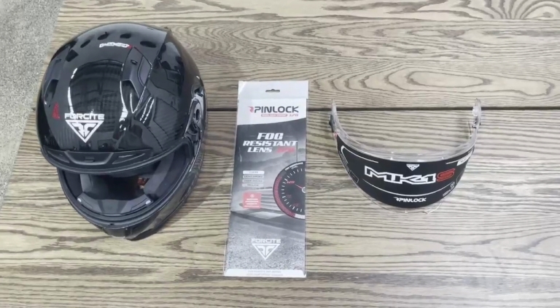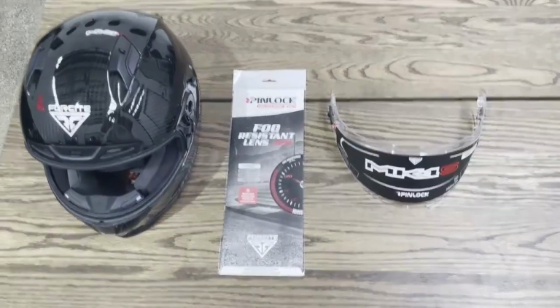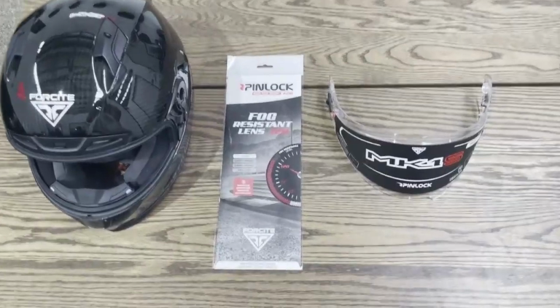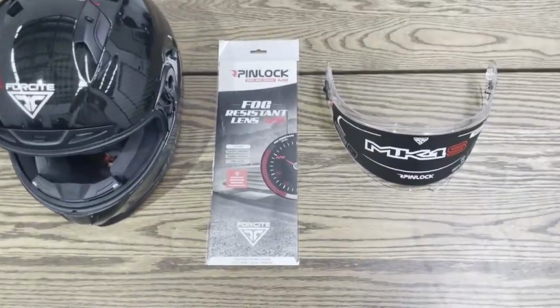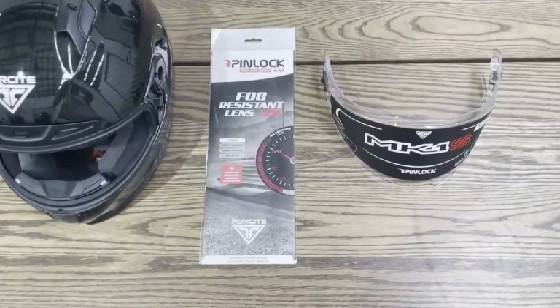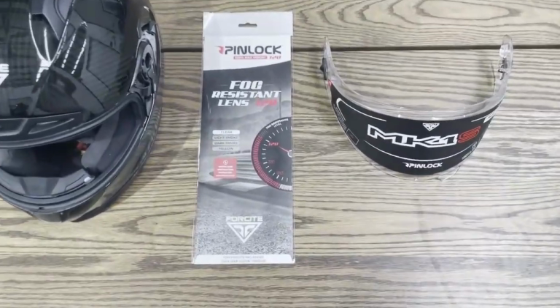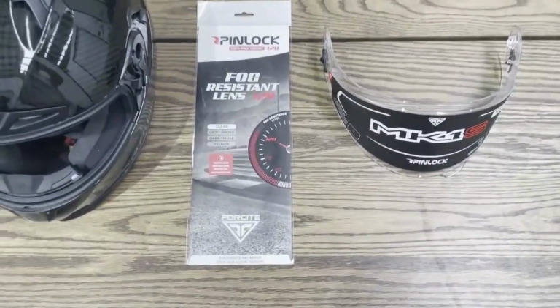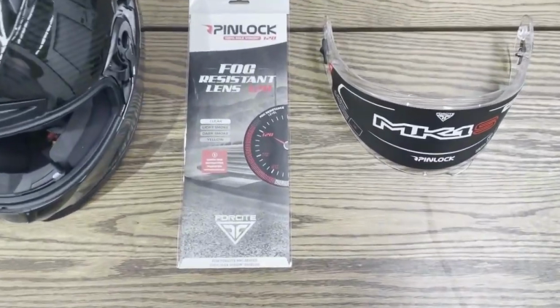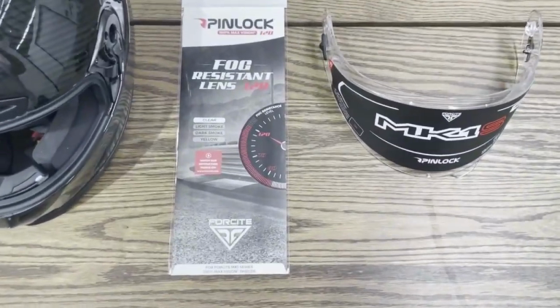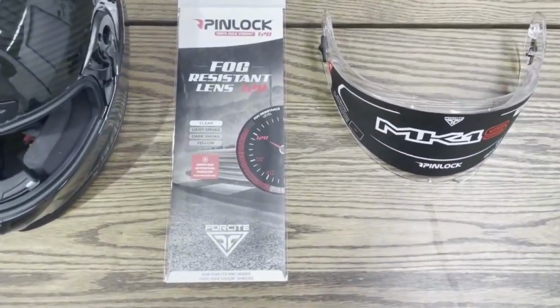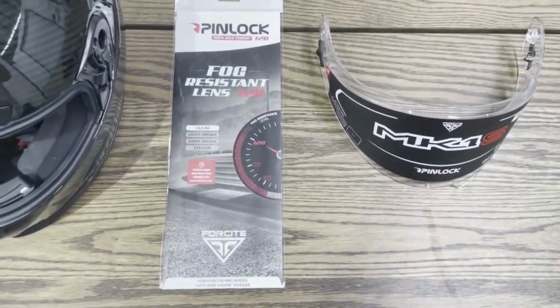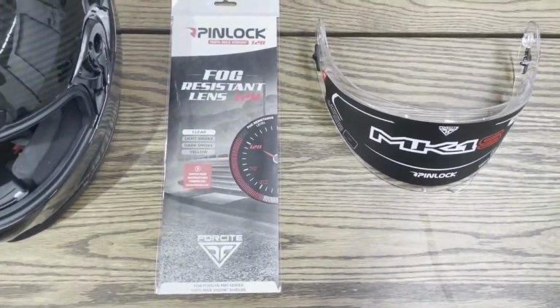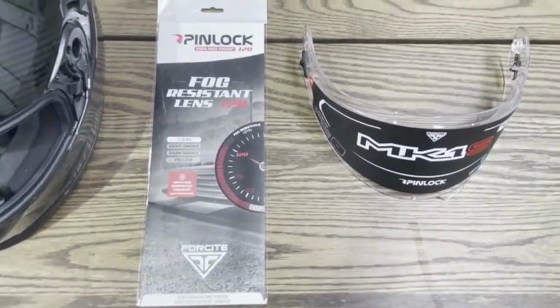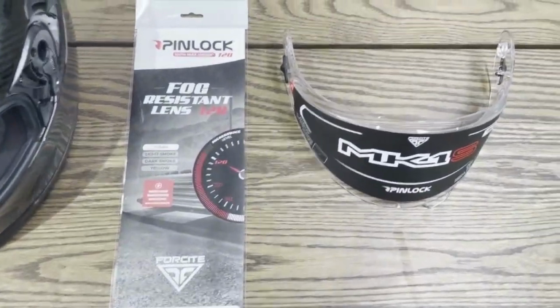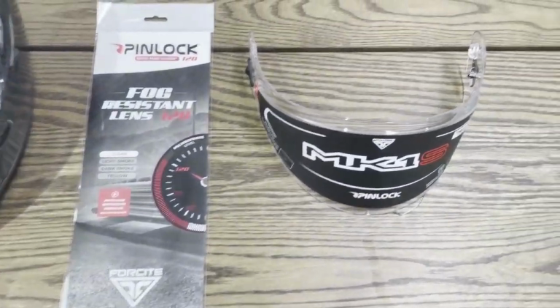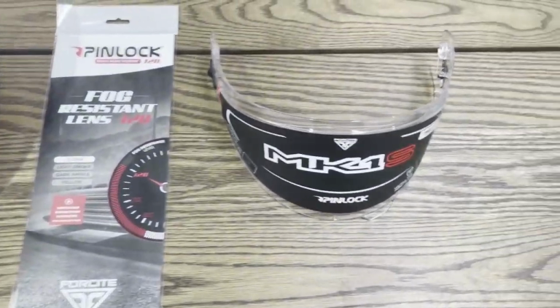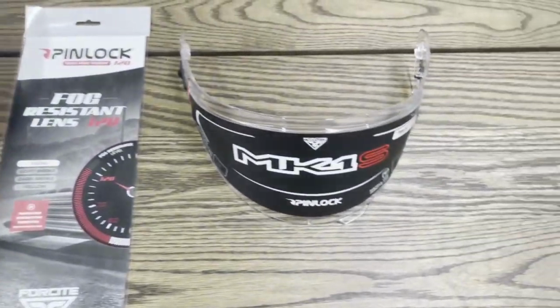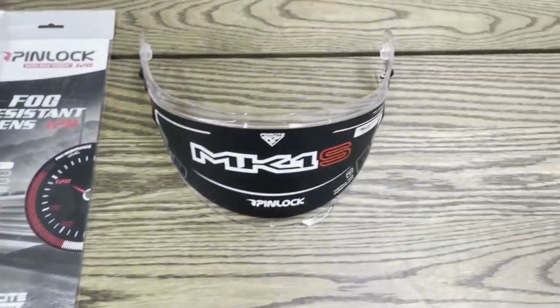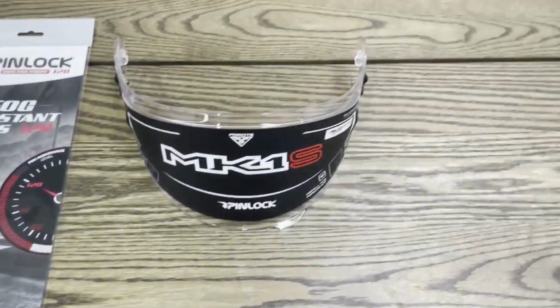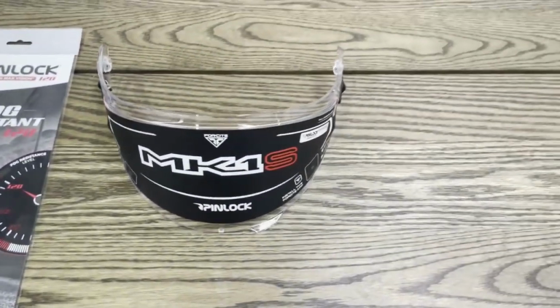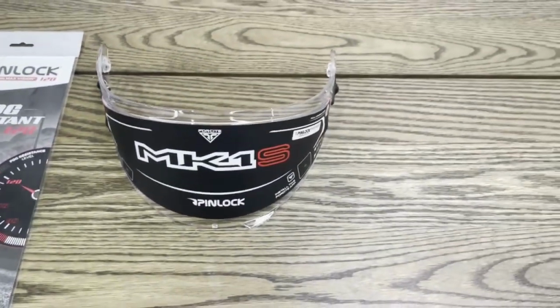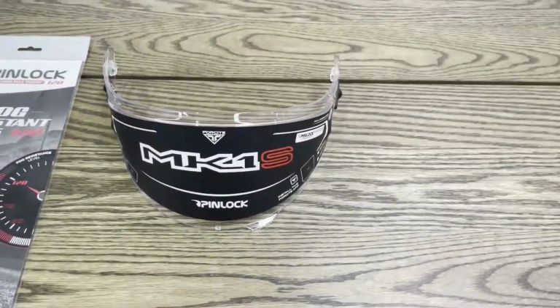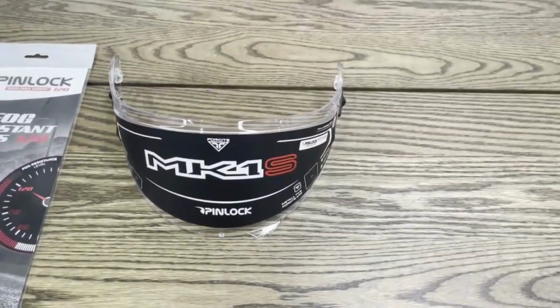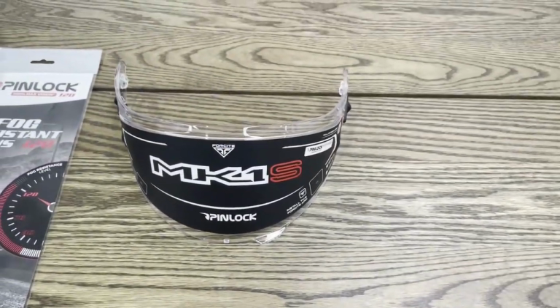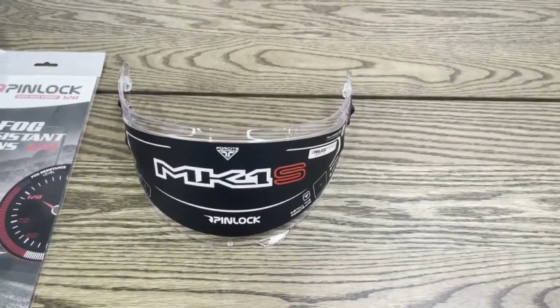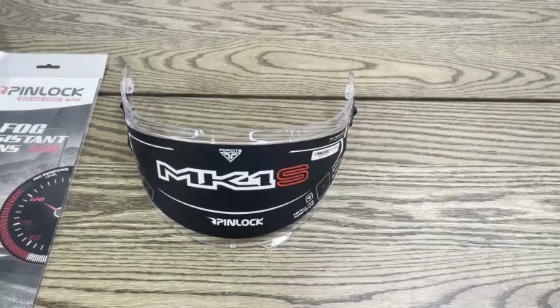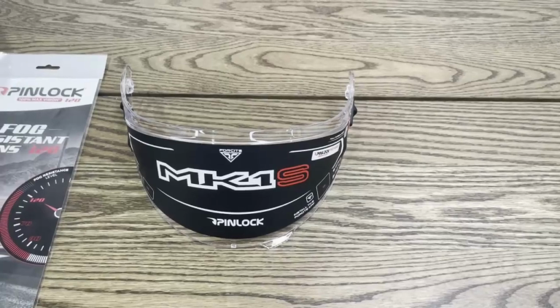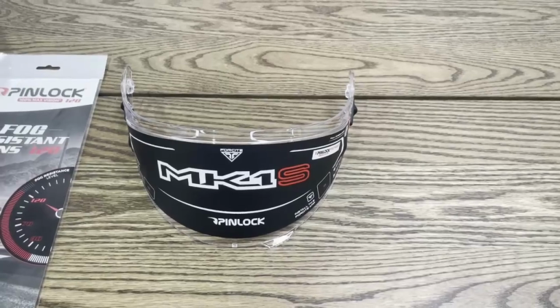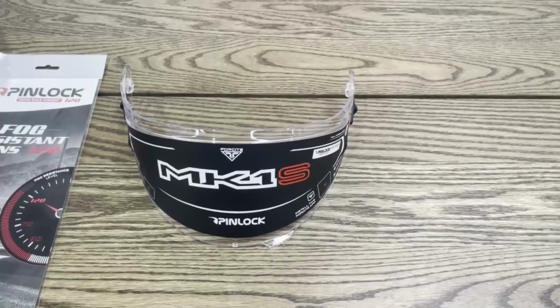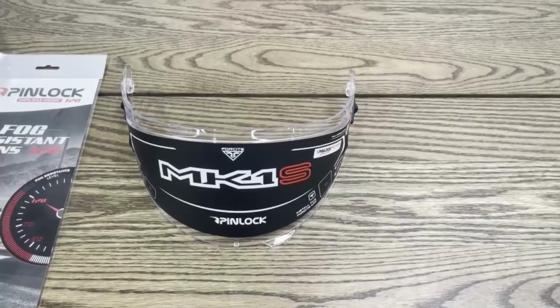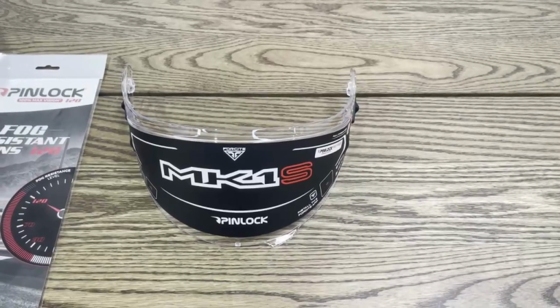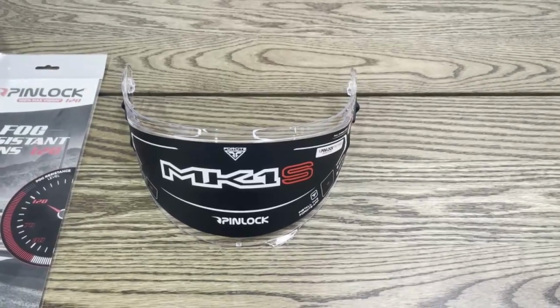Hello, welcome to a Foresight tutorial on how to install a Pinlock onto your Mark 1S visor.